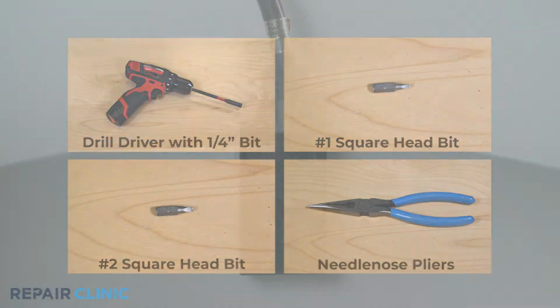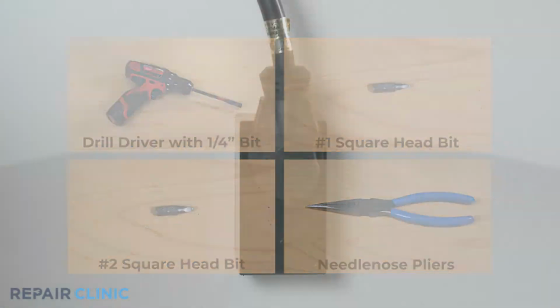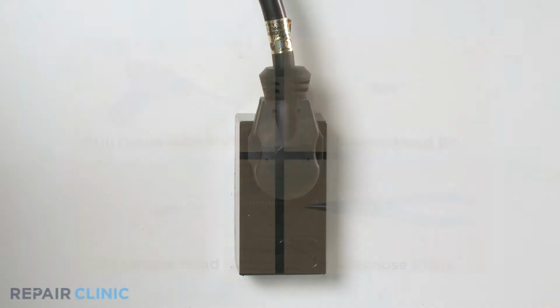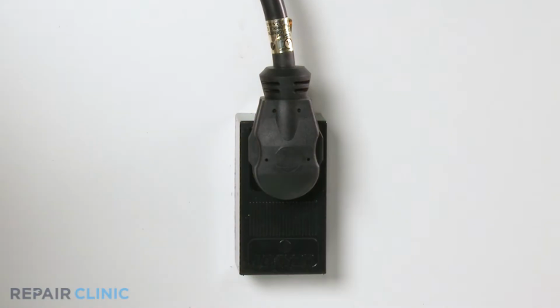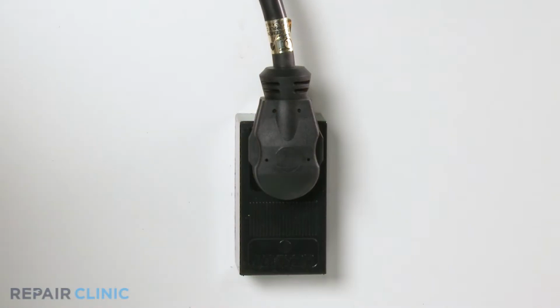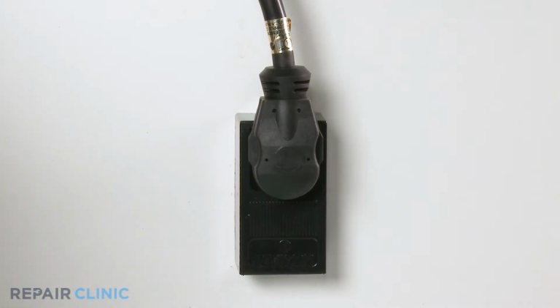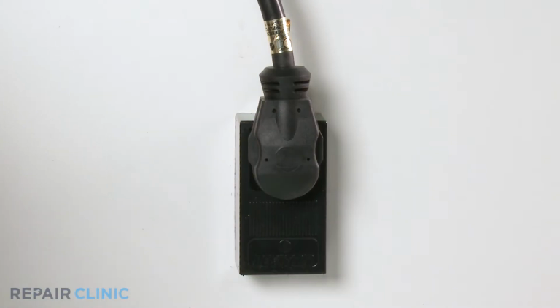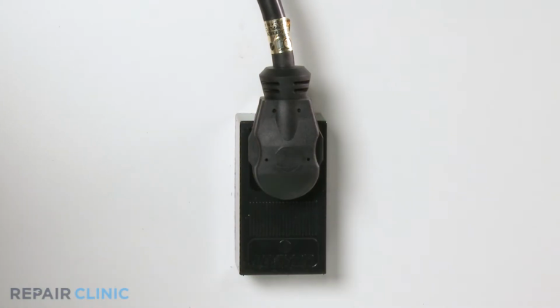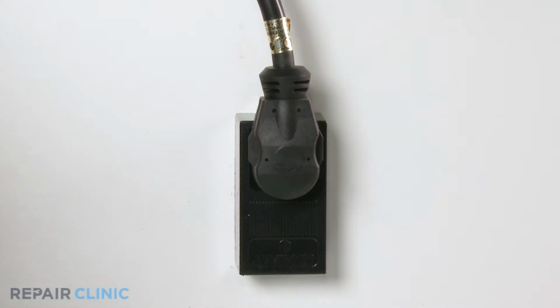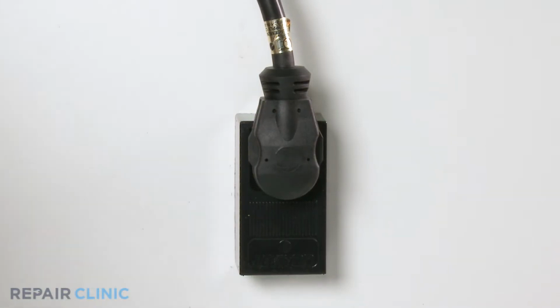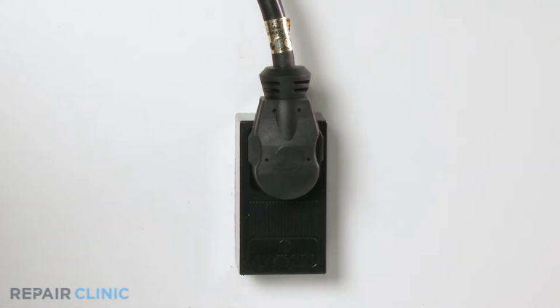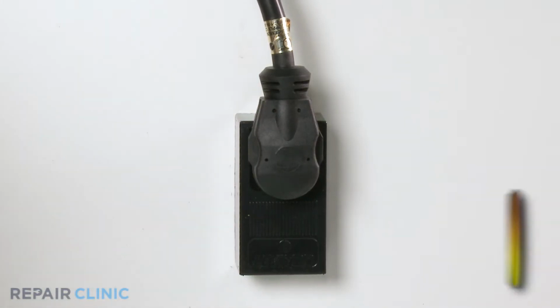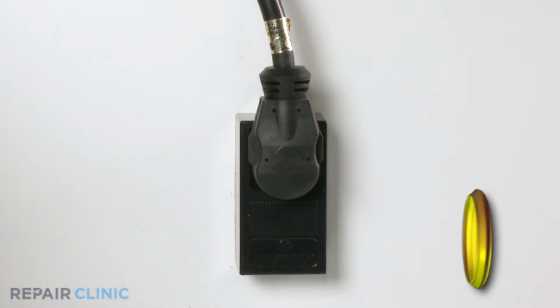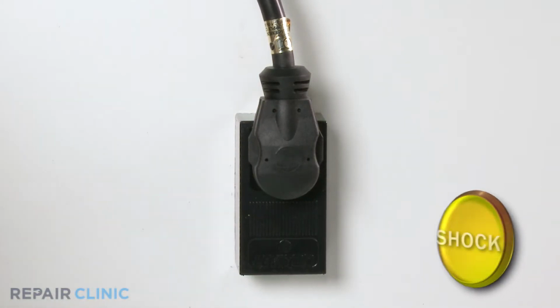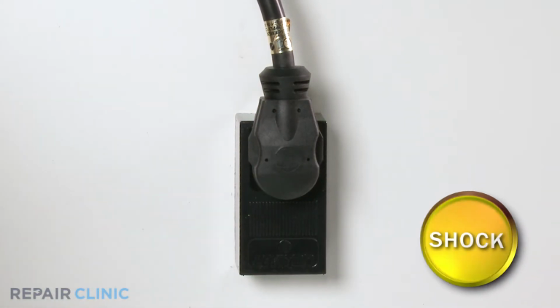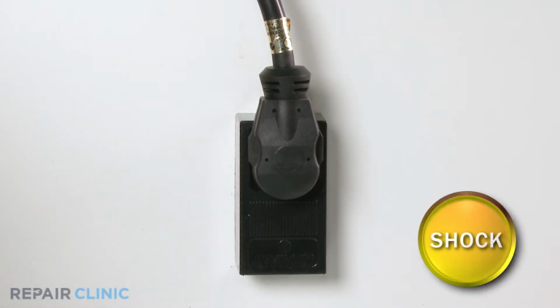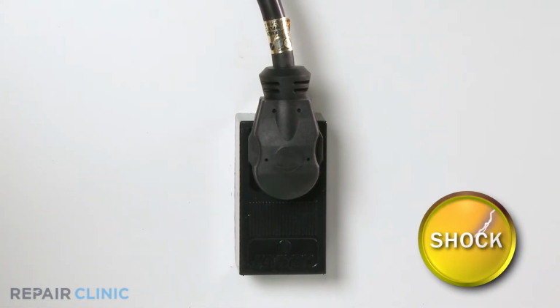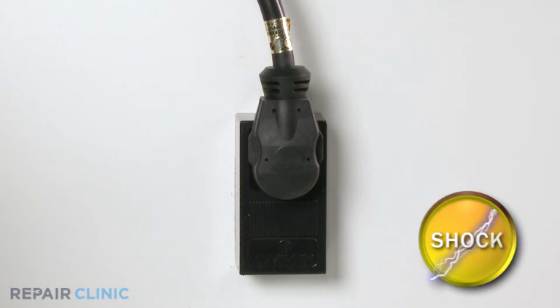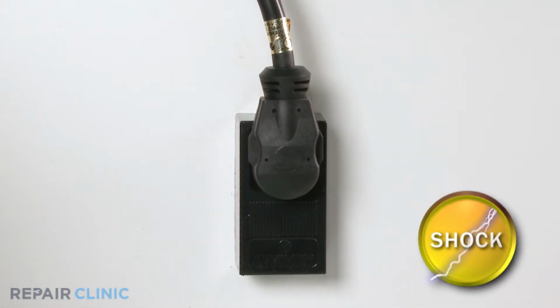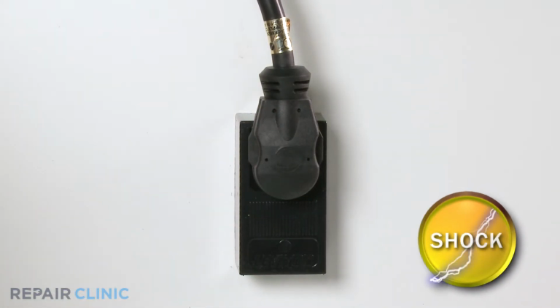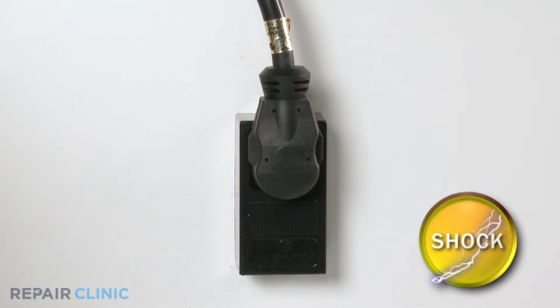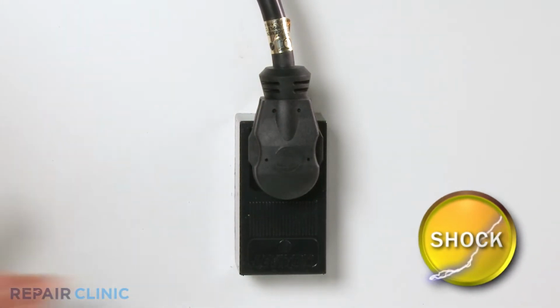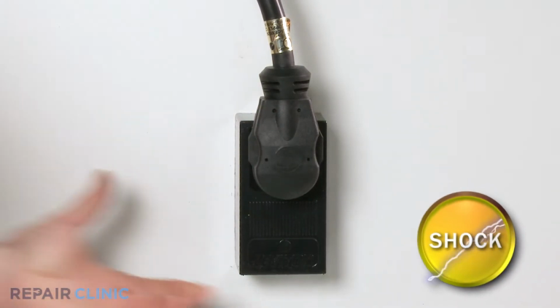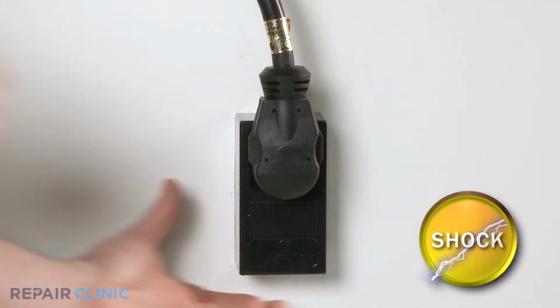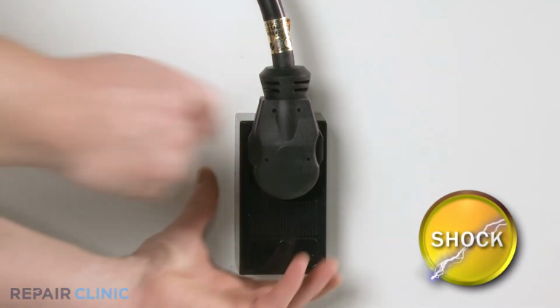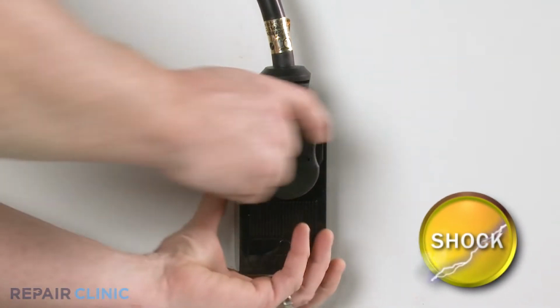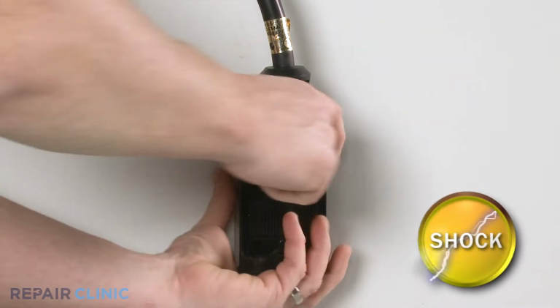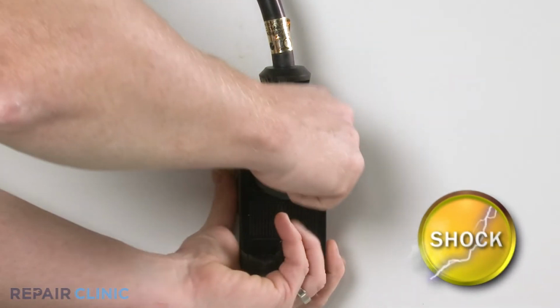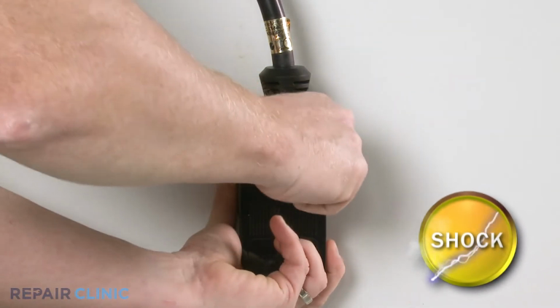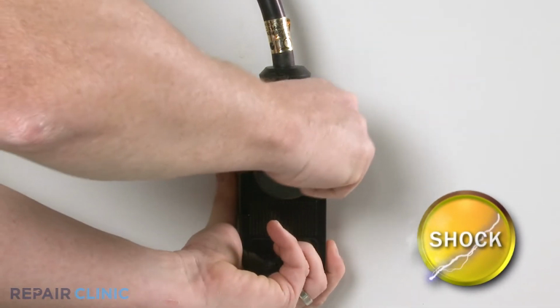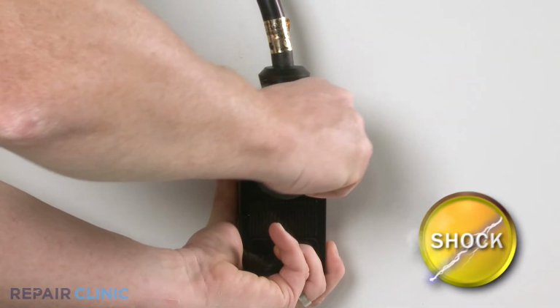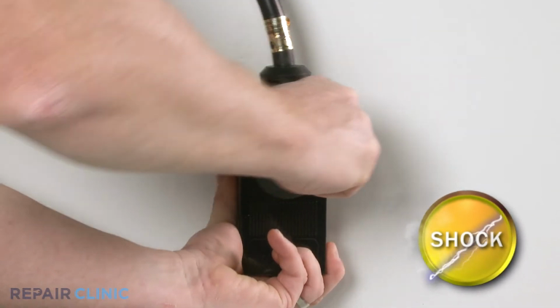Before you begin the procedure, unplug the power to the appliance.